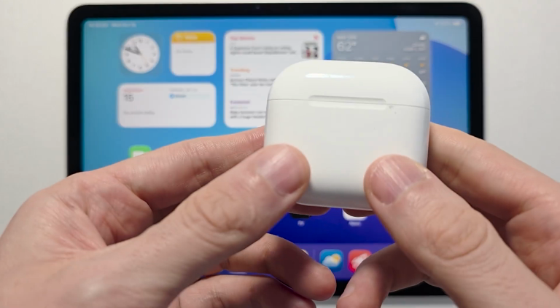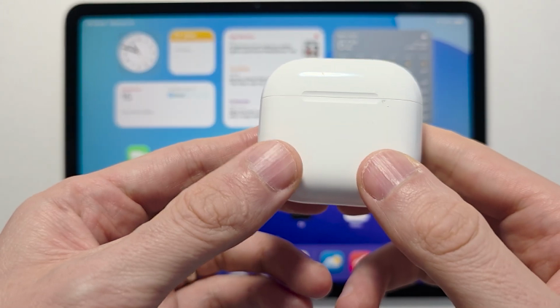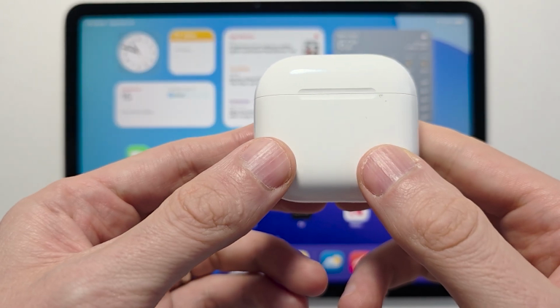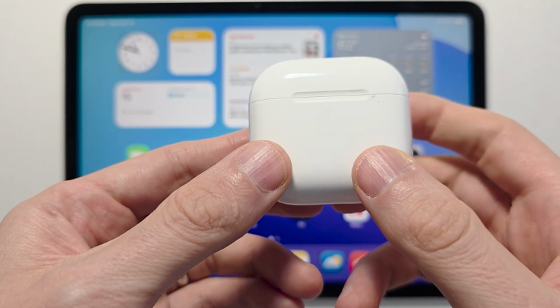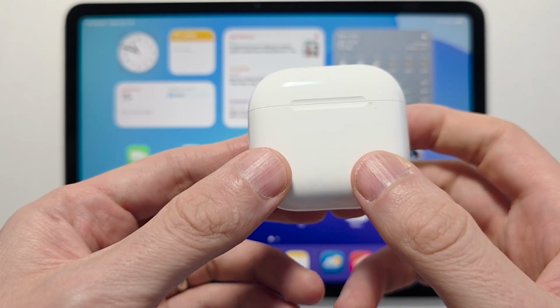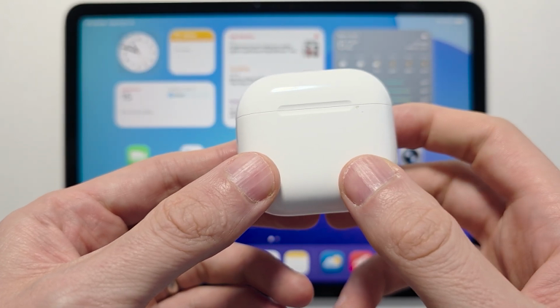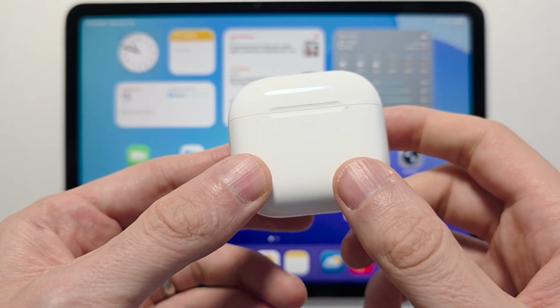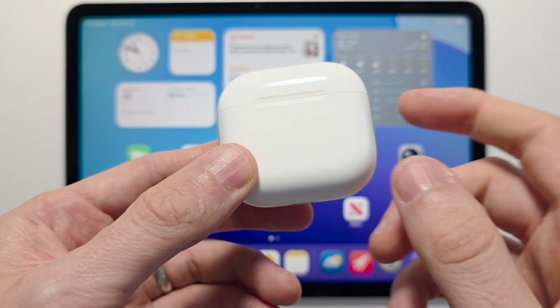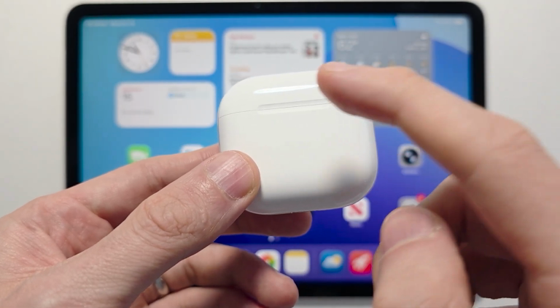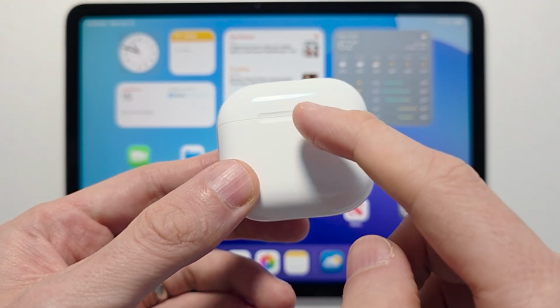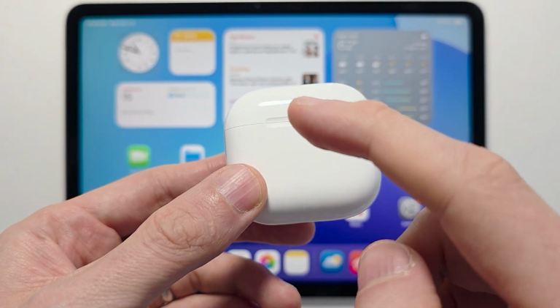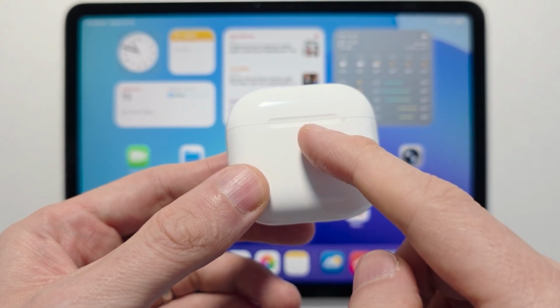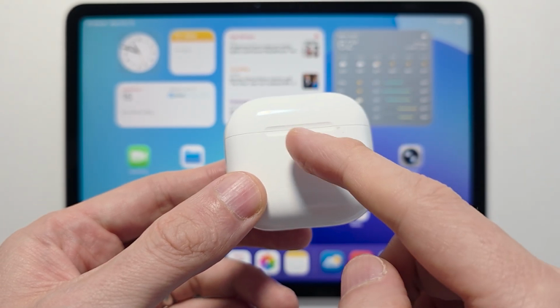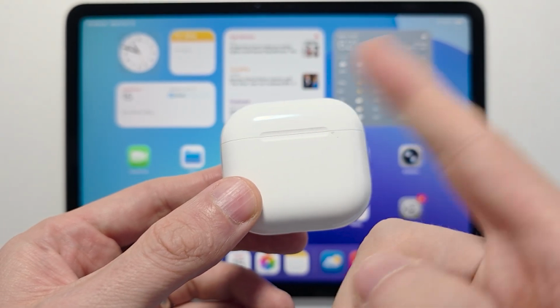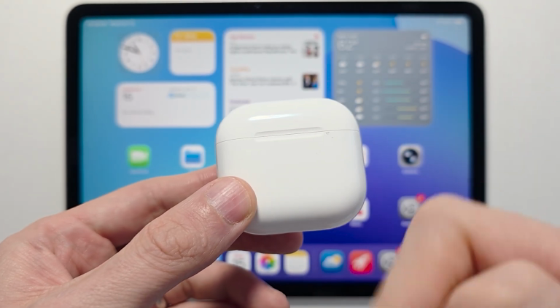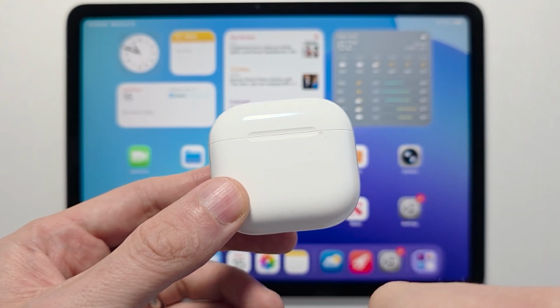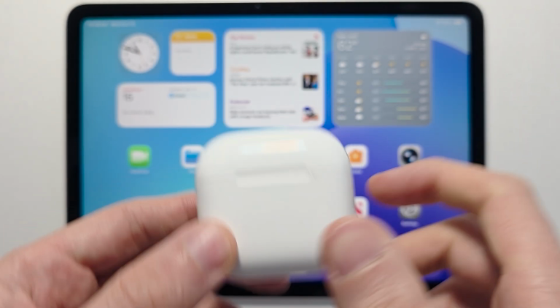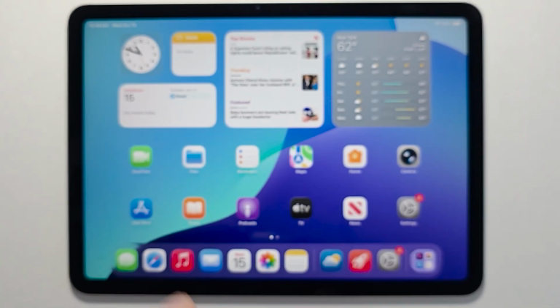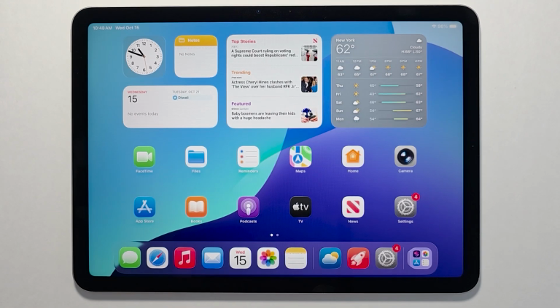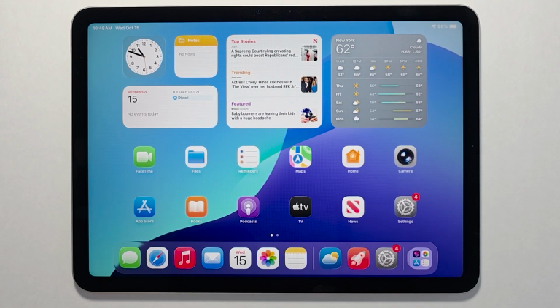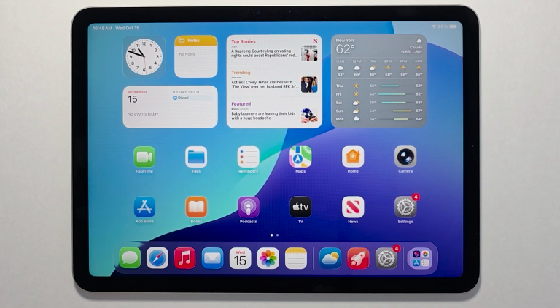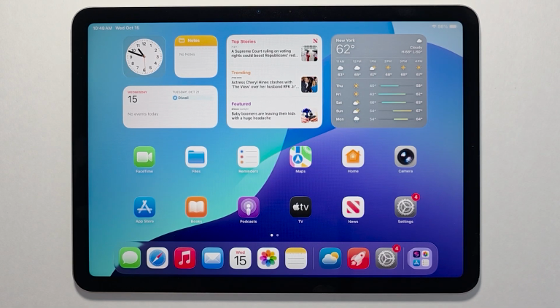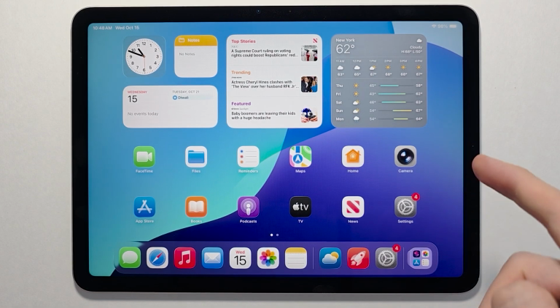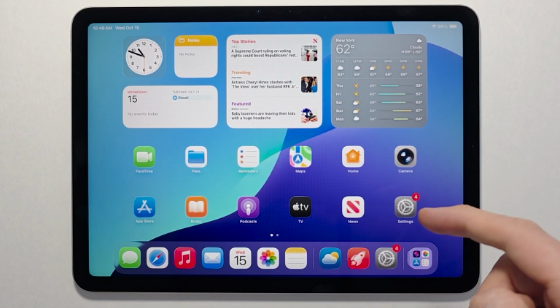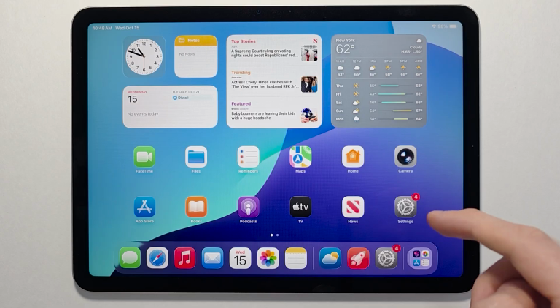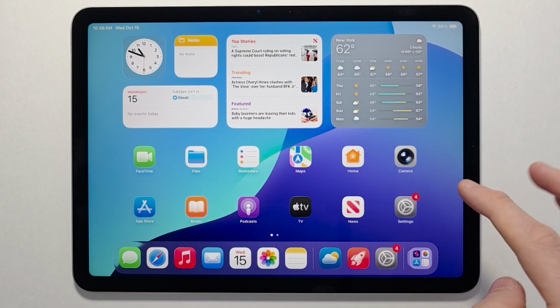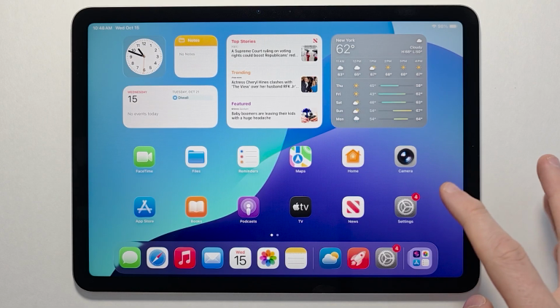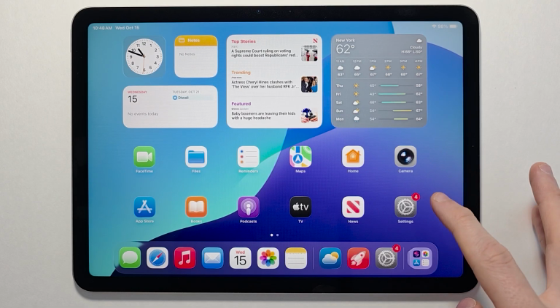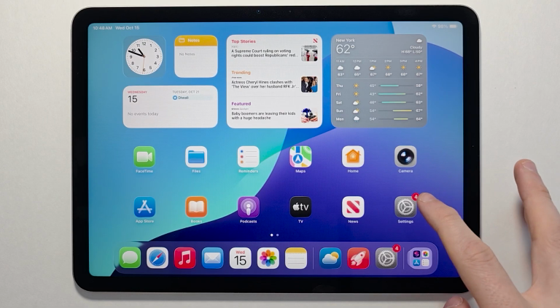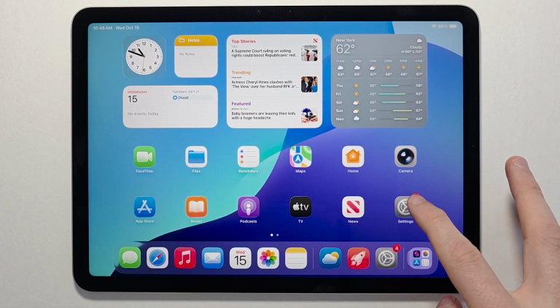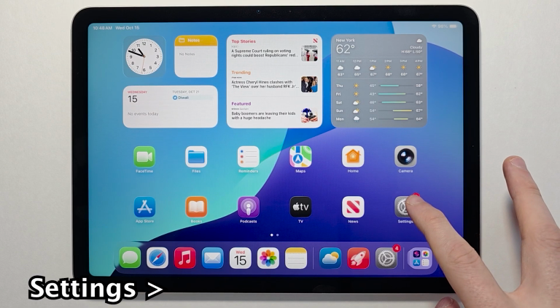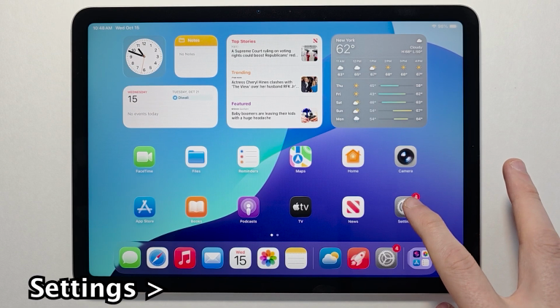Hey guys, so I want to show you how to connect the AirPods 4, or any others, to any iPad. This is pretty simple — first just press on your Settings.